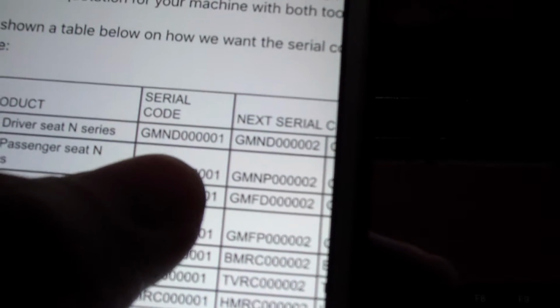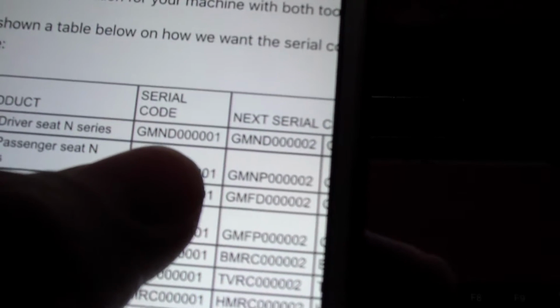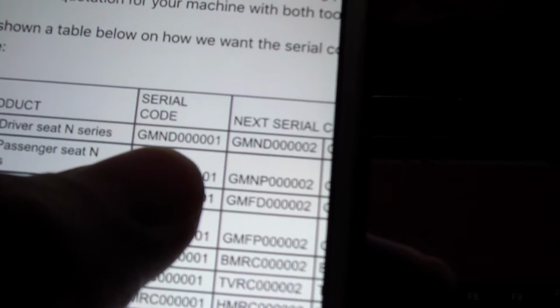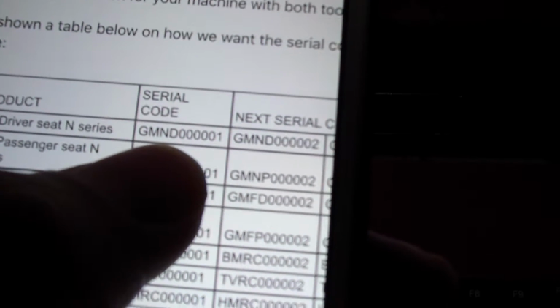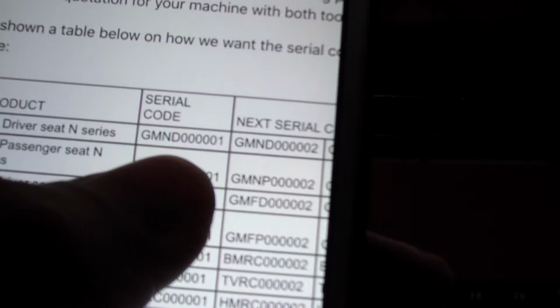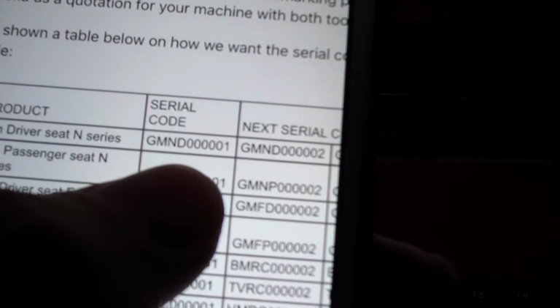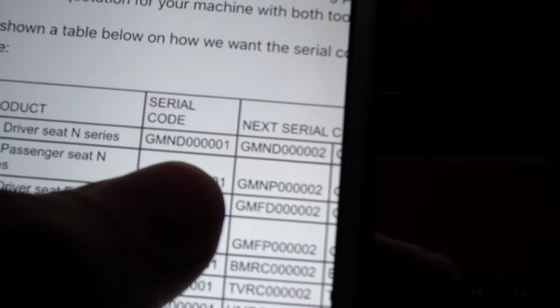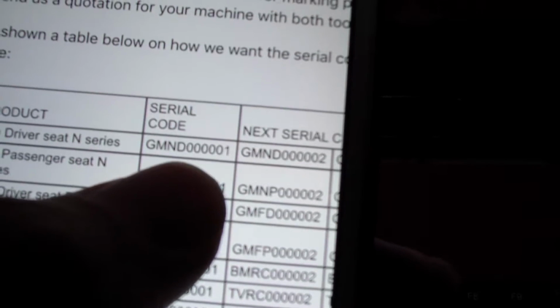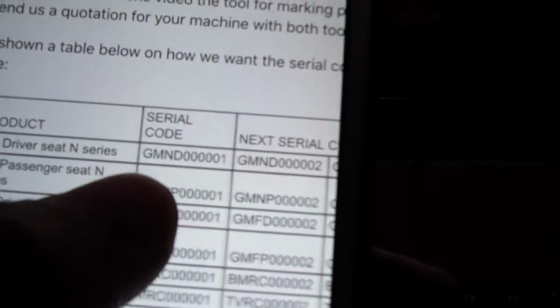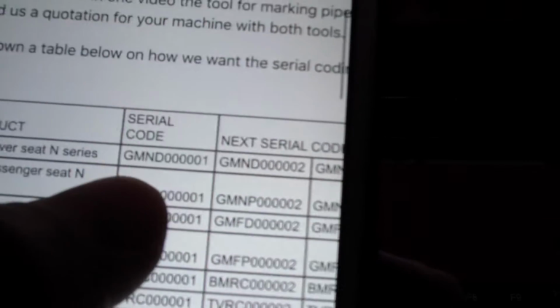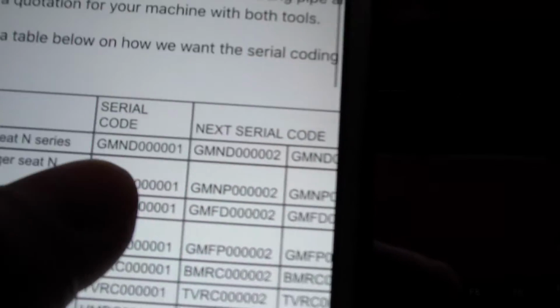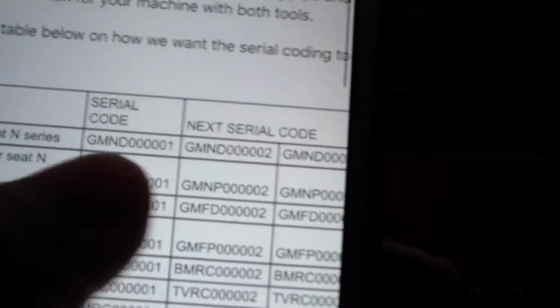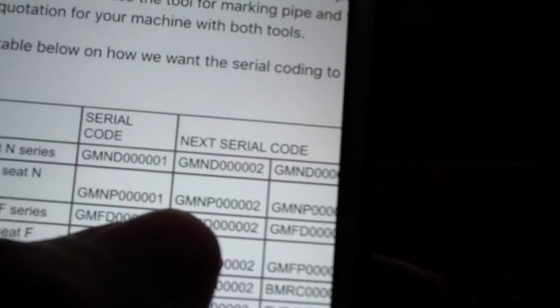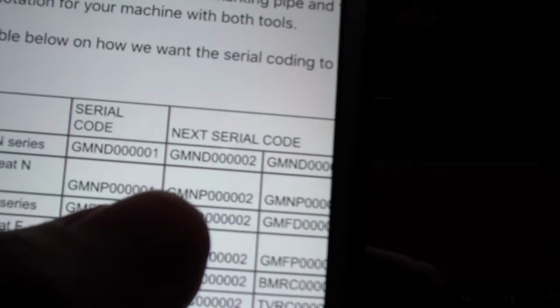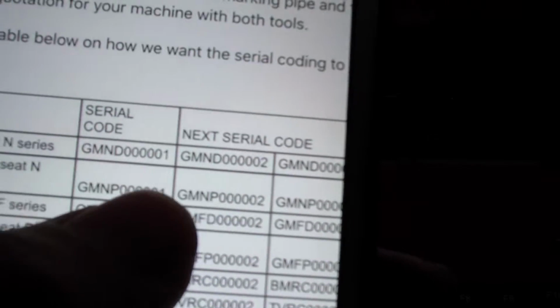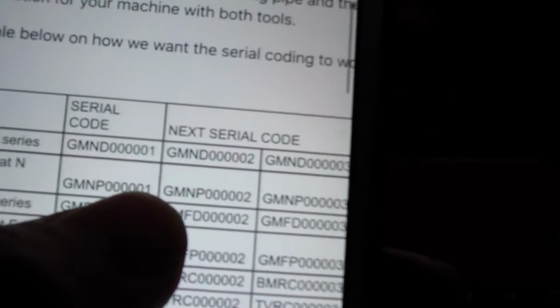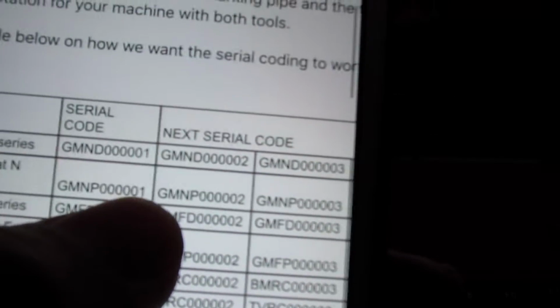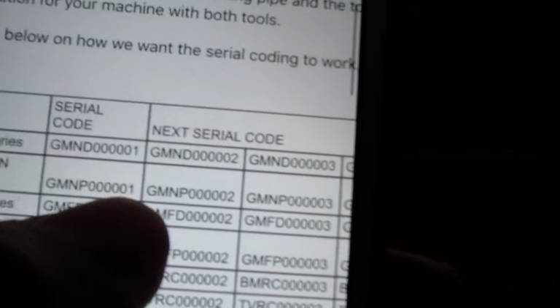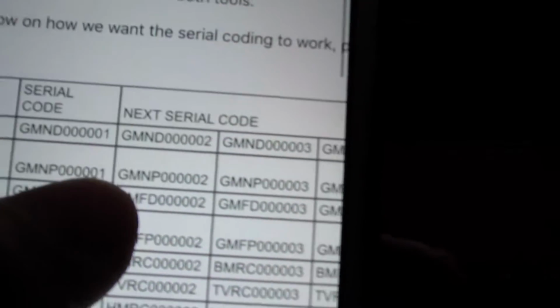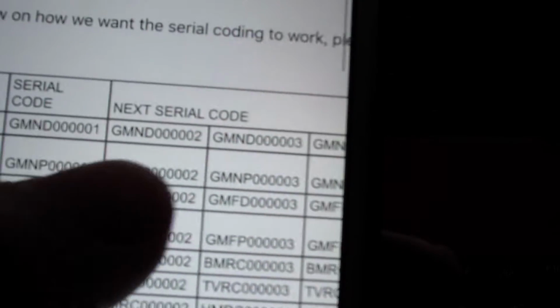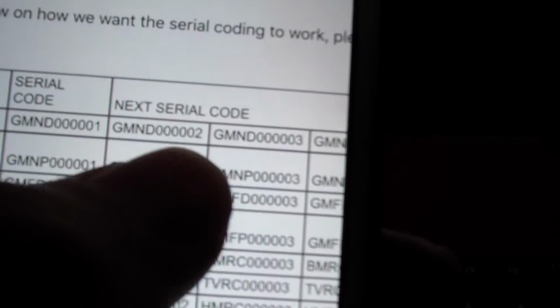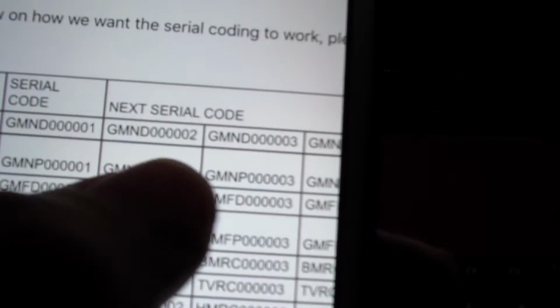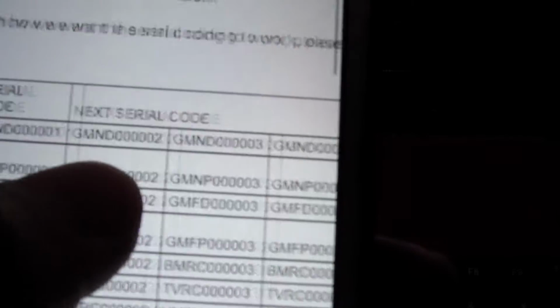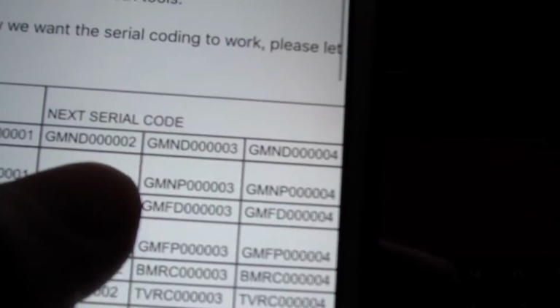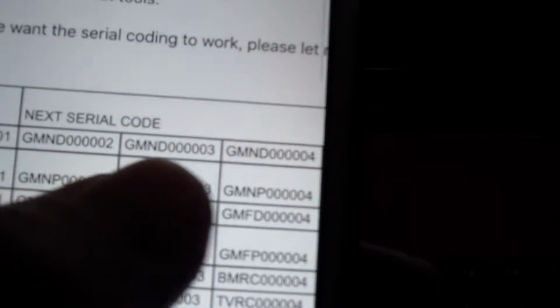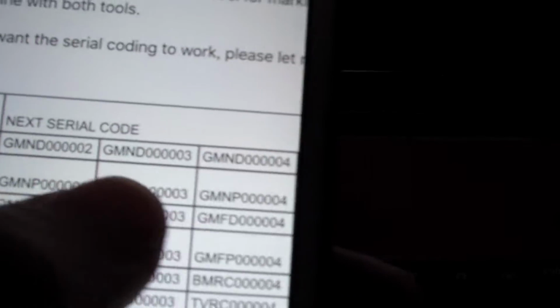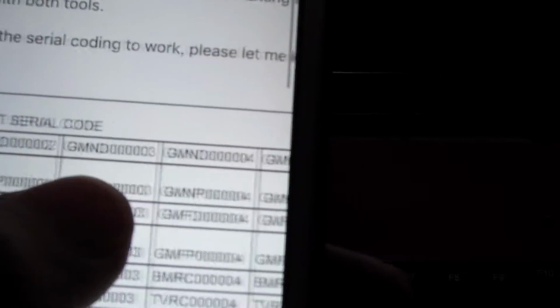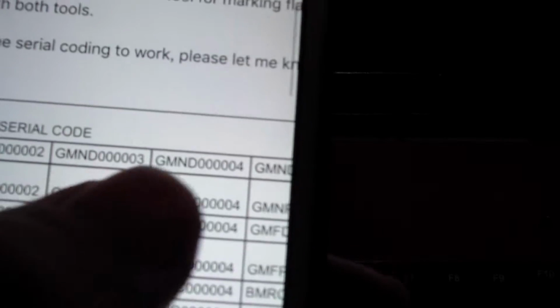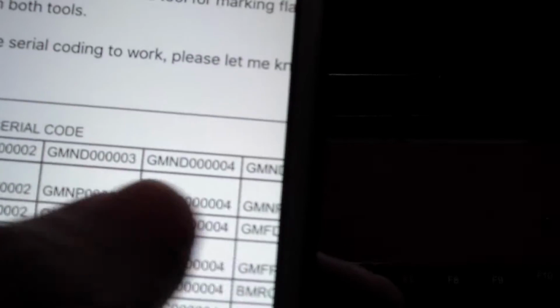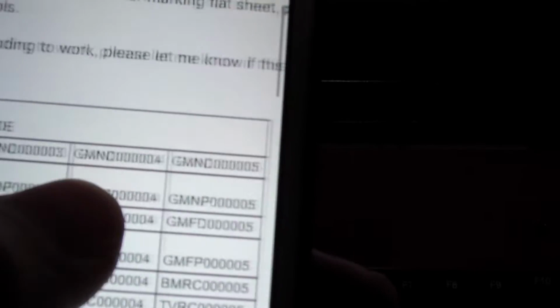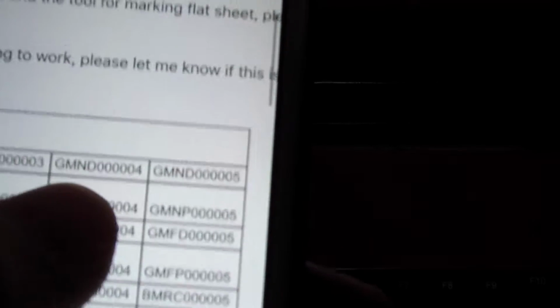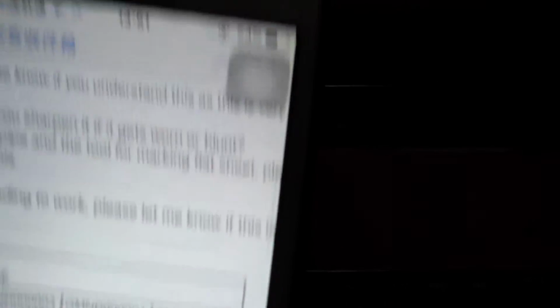The serial number format is D, M, N, D, 0, 0, 0, 0 — then incrementing: 1, and 2, and 3, and 4.